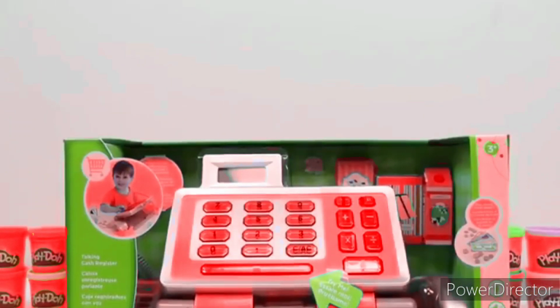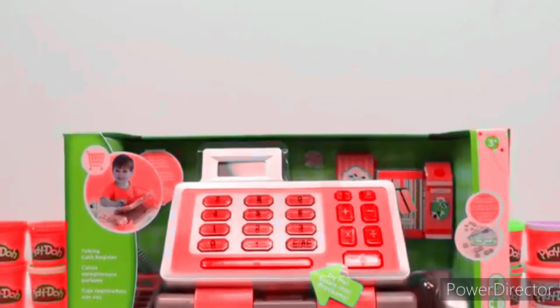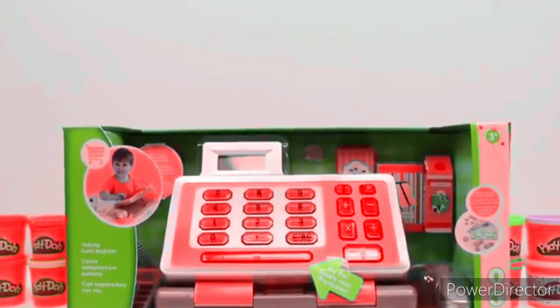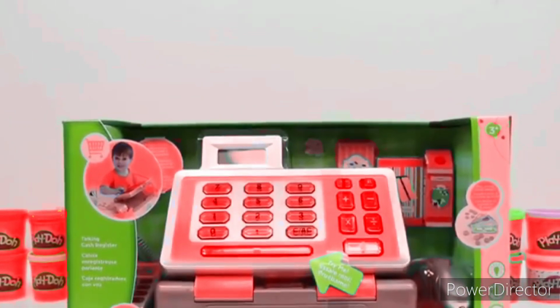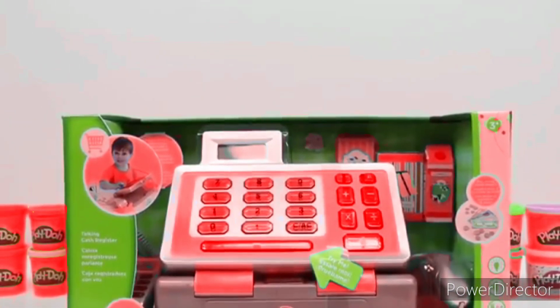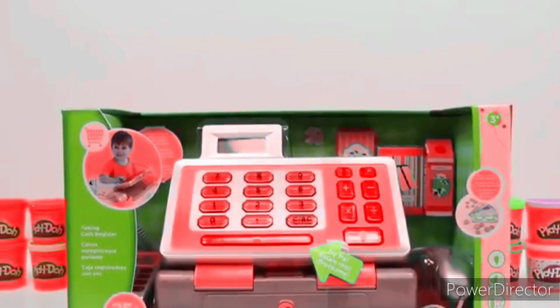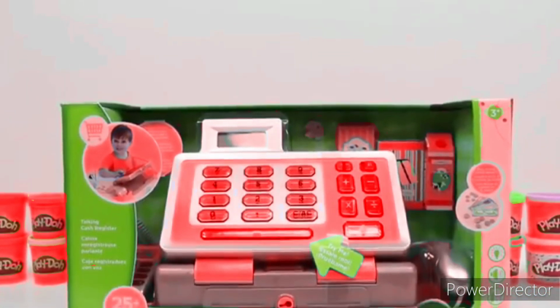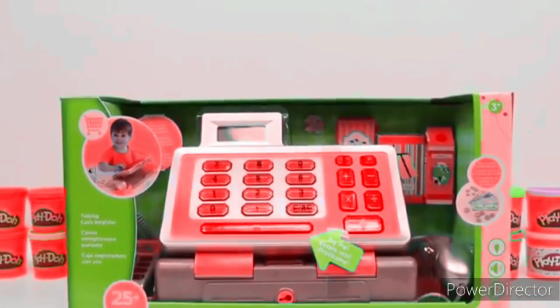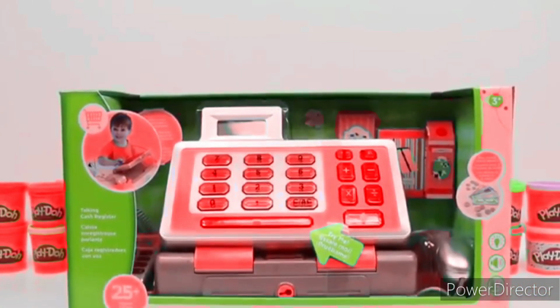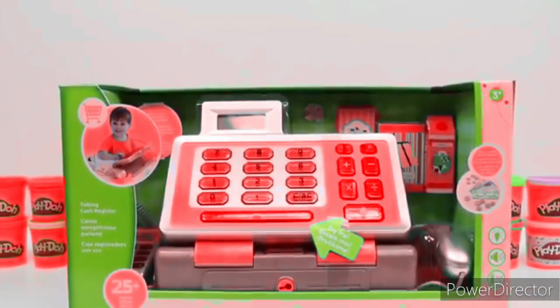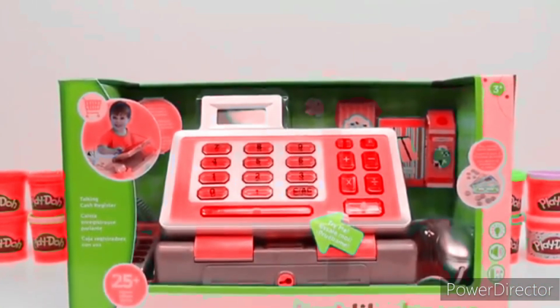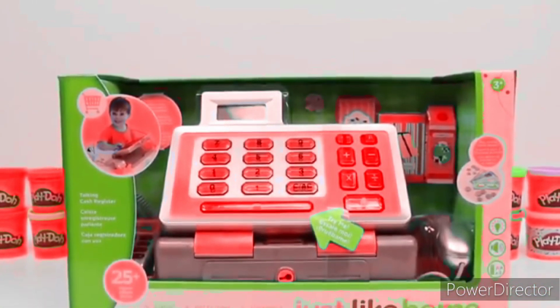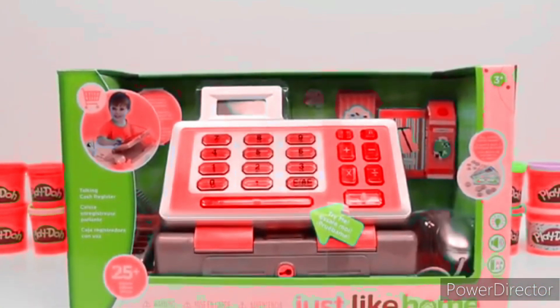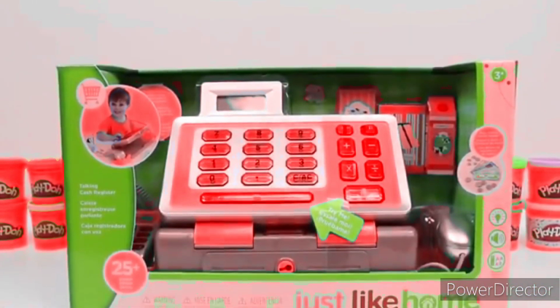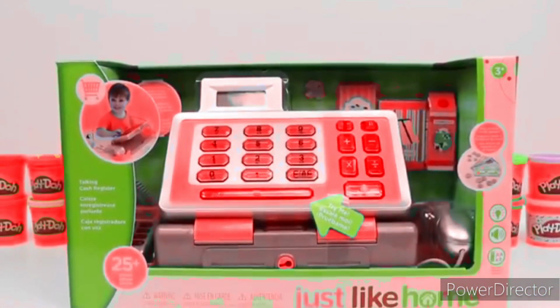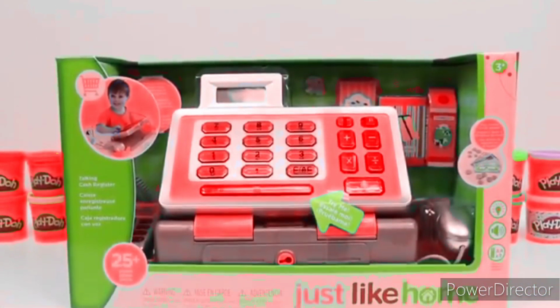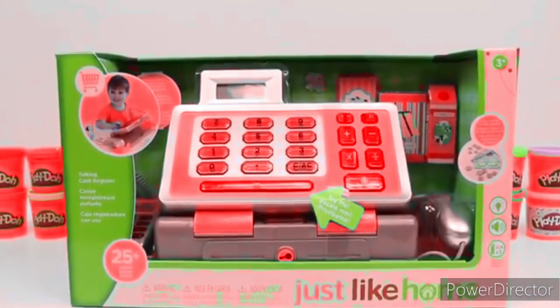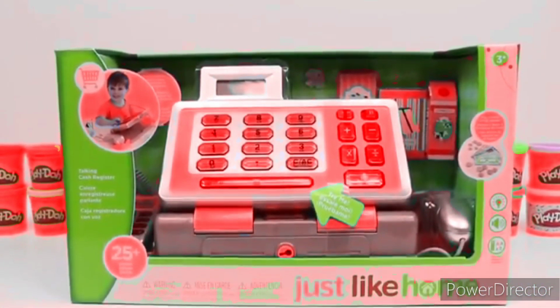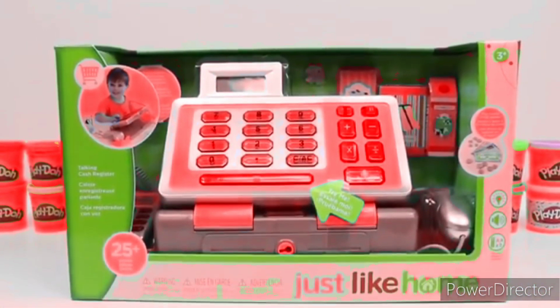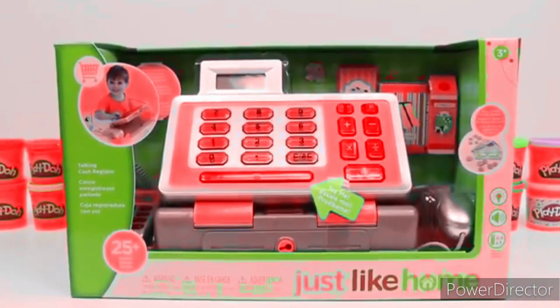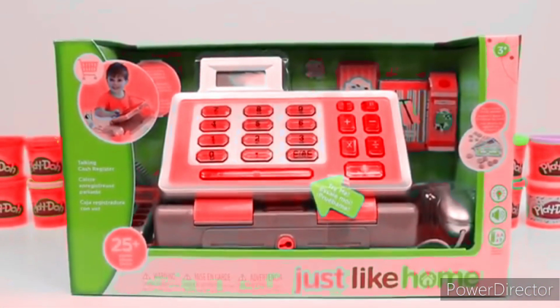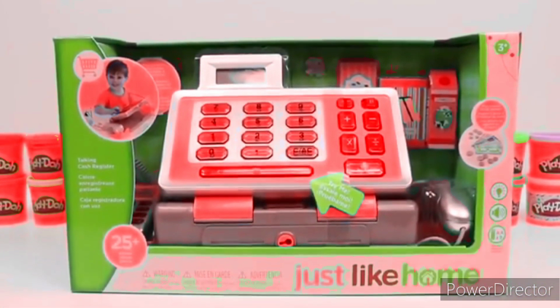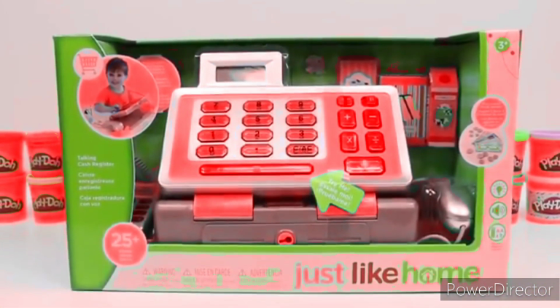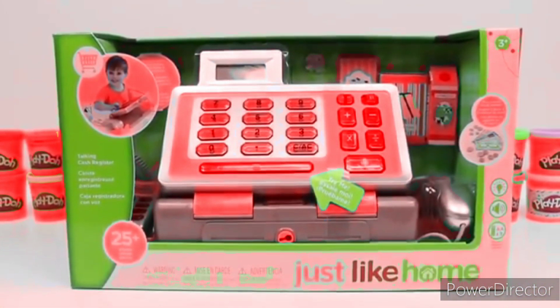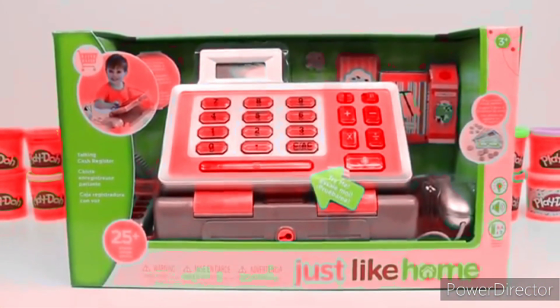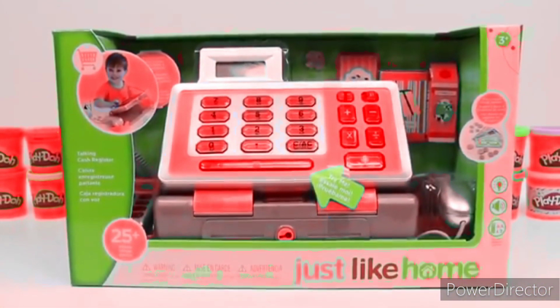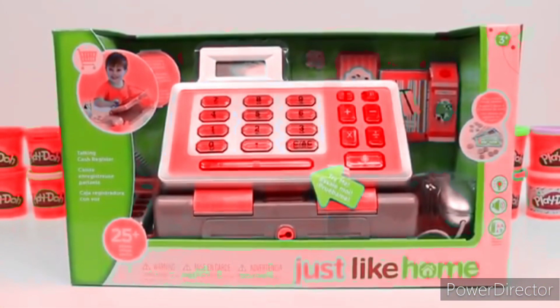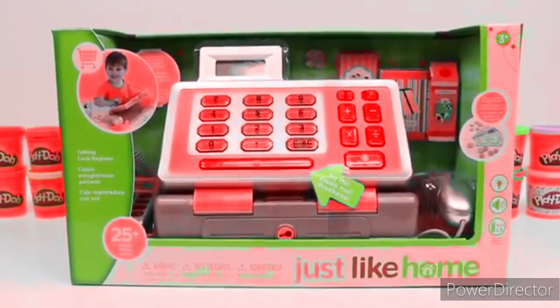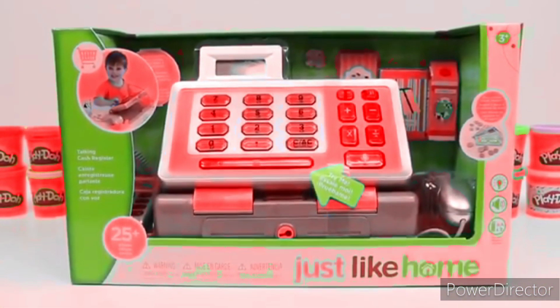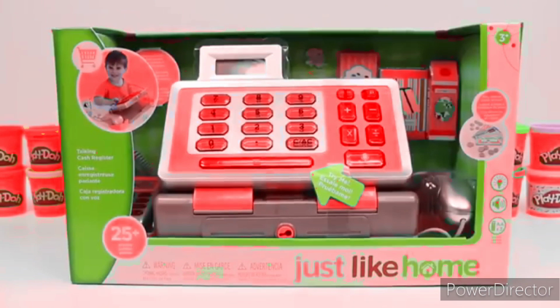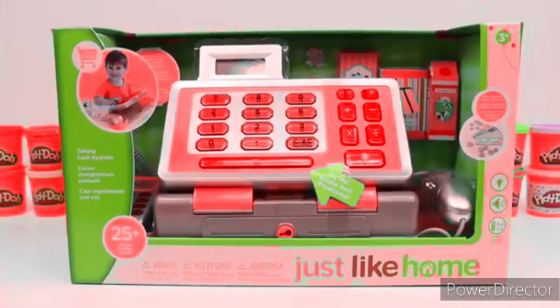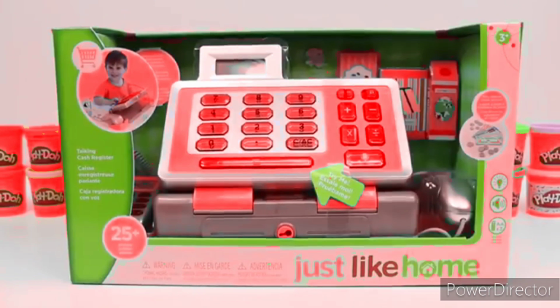Hey everyone! AwesomeDisneyToys here and today we're bringing you the Just Like Home Talking Cash Register.